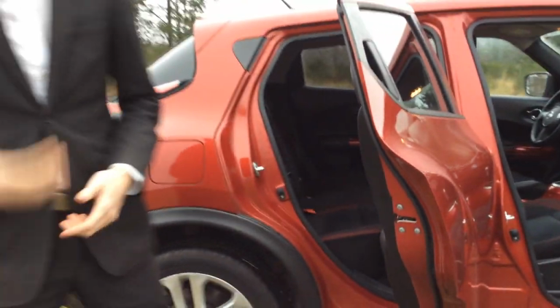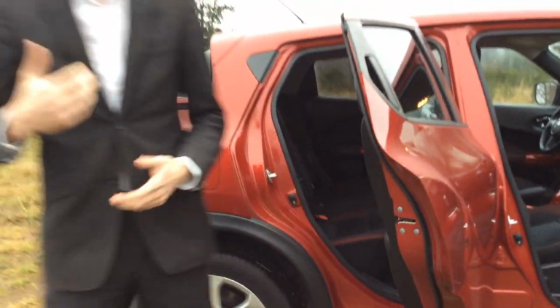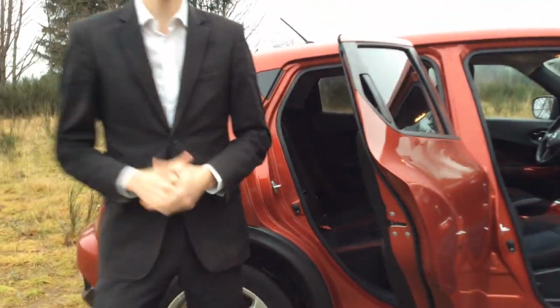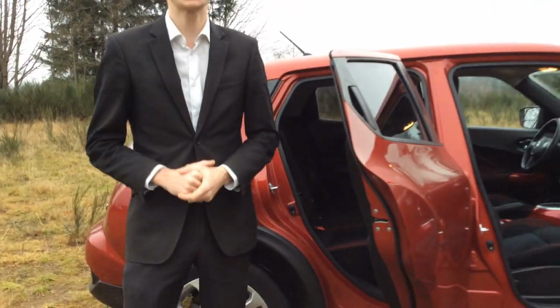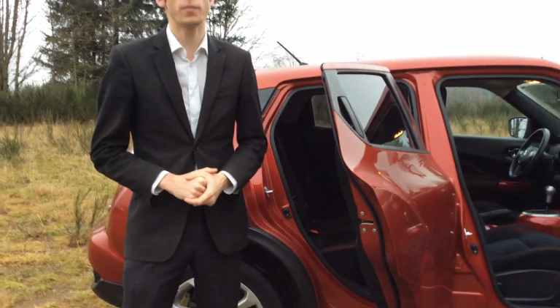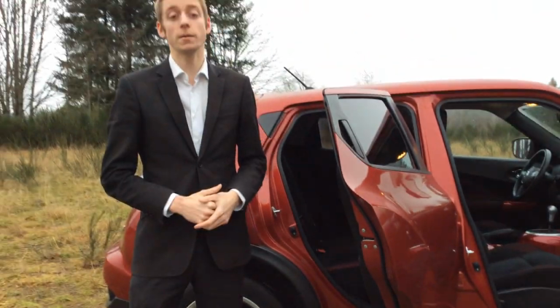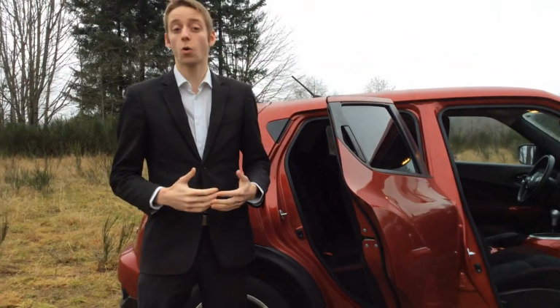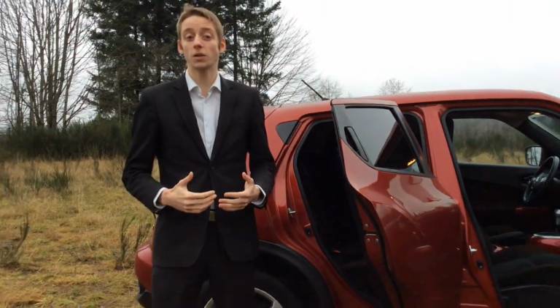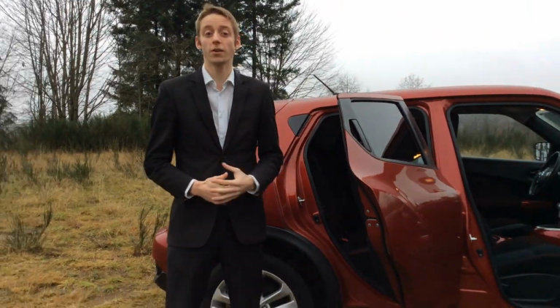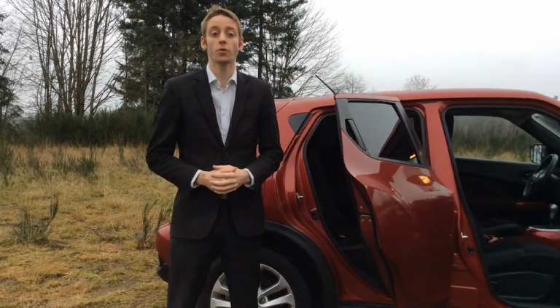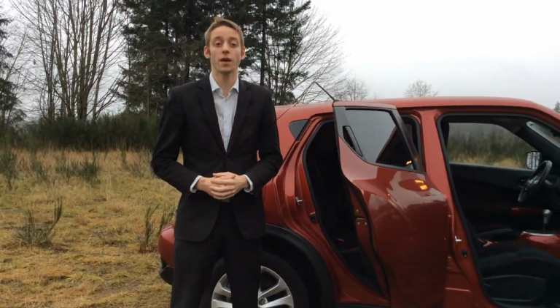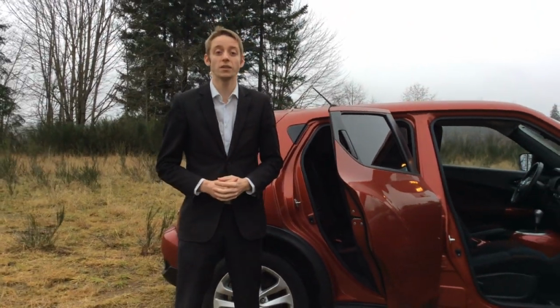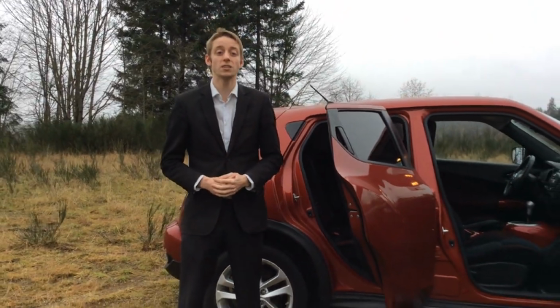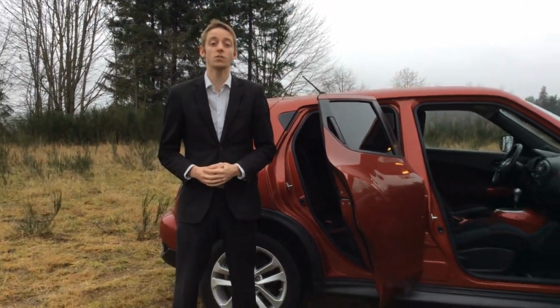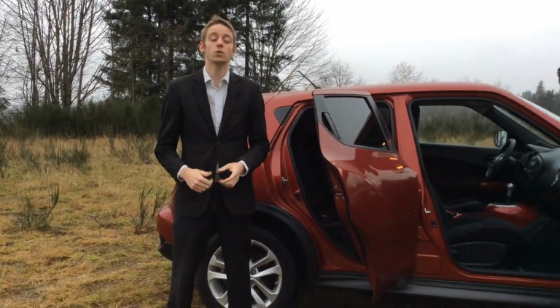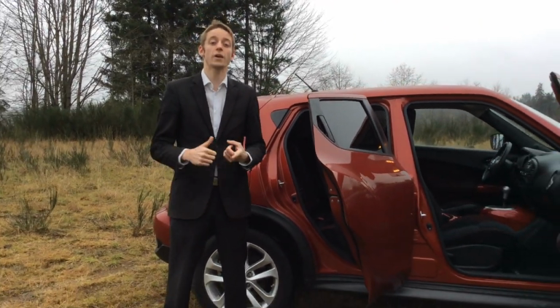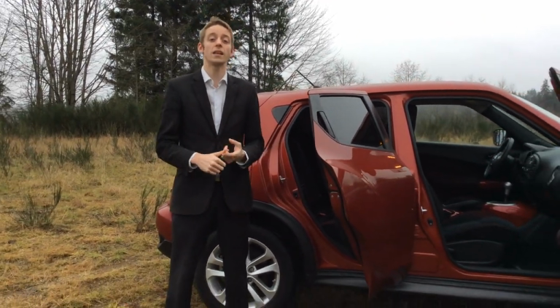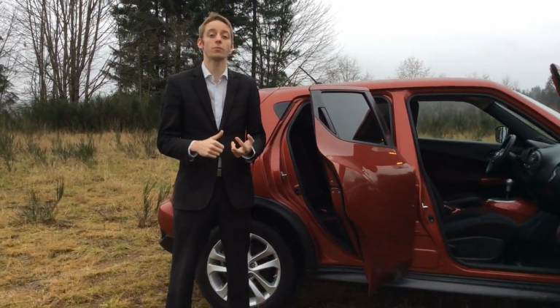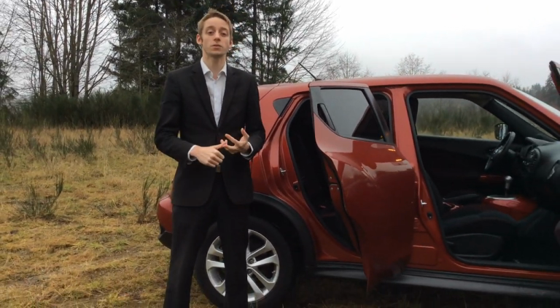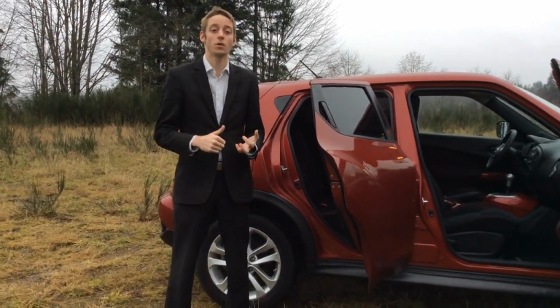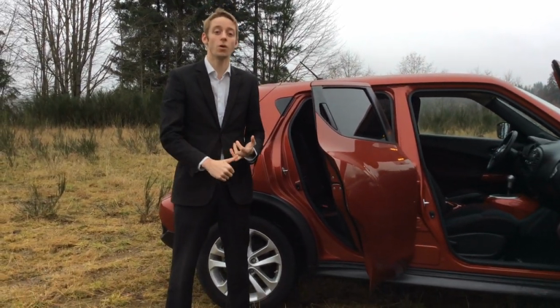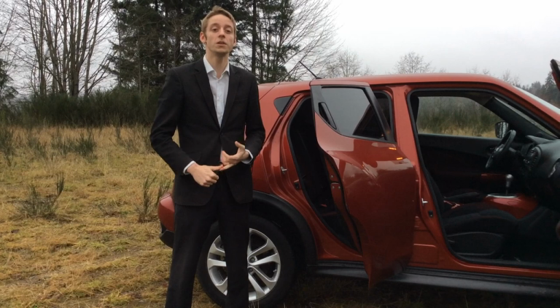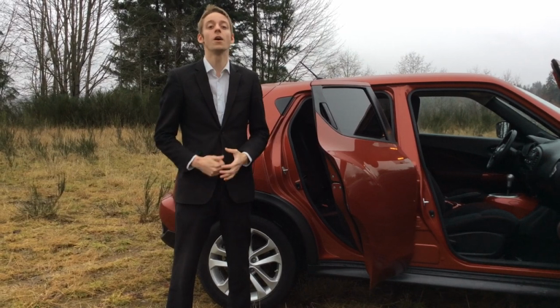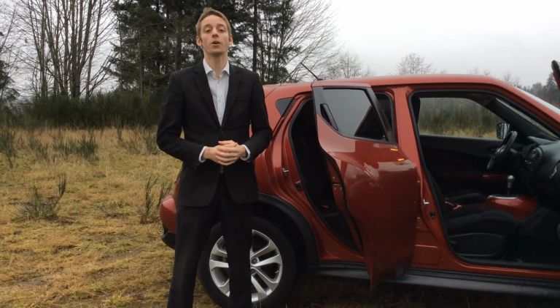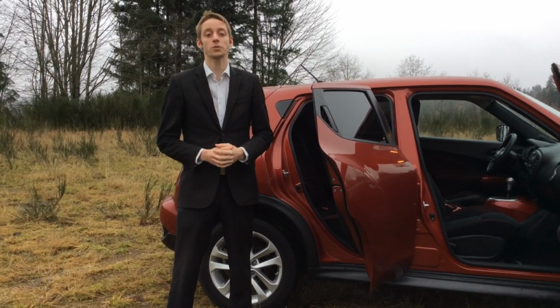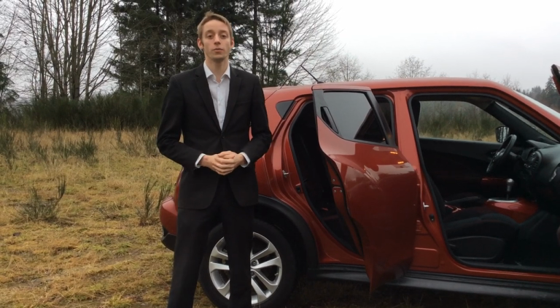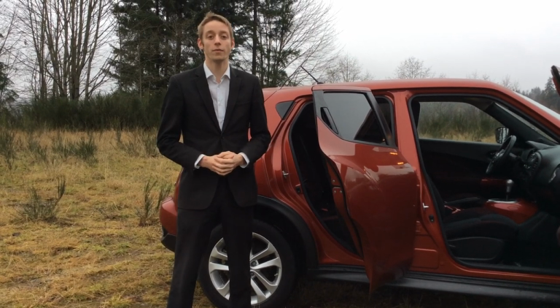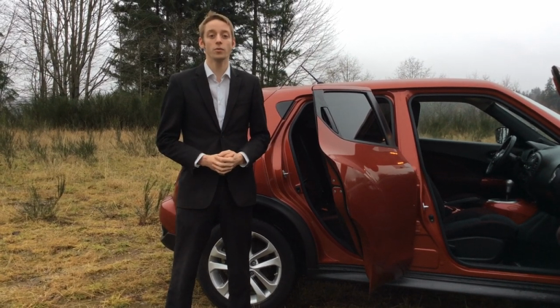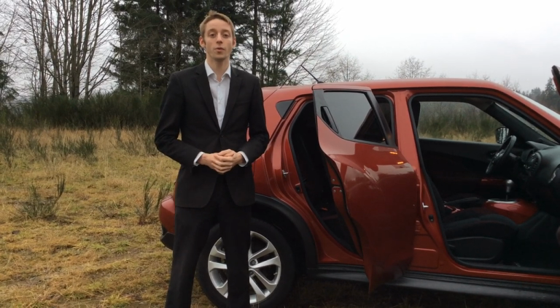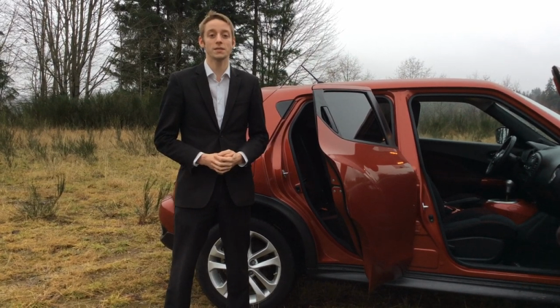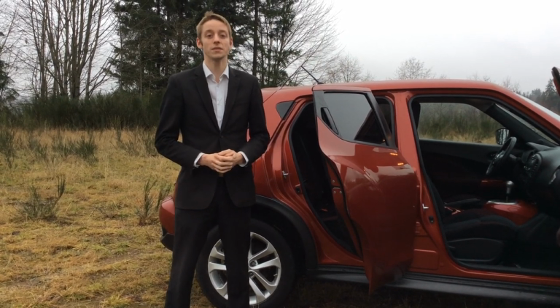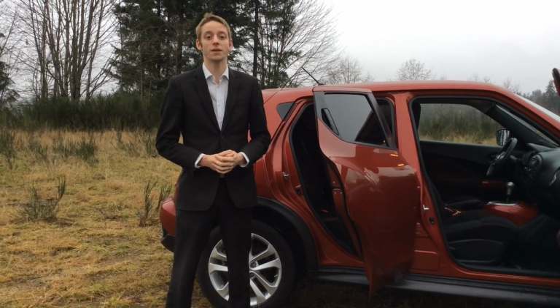If you want to know a little bit more about this vehicle, get a hold of myself. My name is Colton here at North Island Nissan. There's also Hayley, Russell, and Colin. Our number is 250-287-7272.